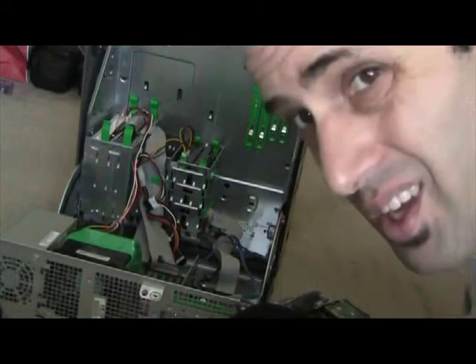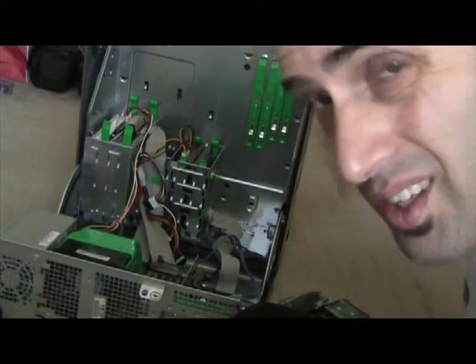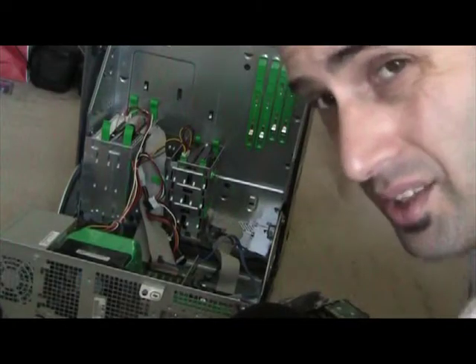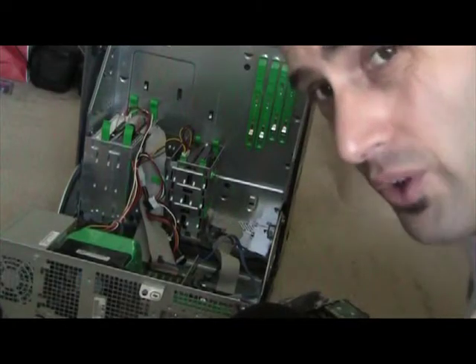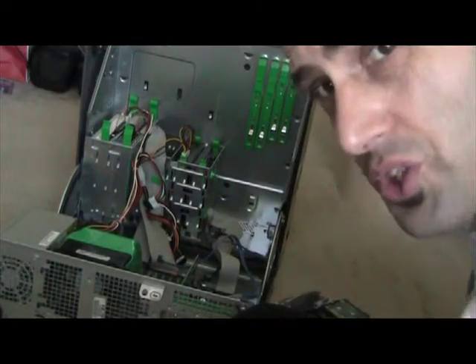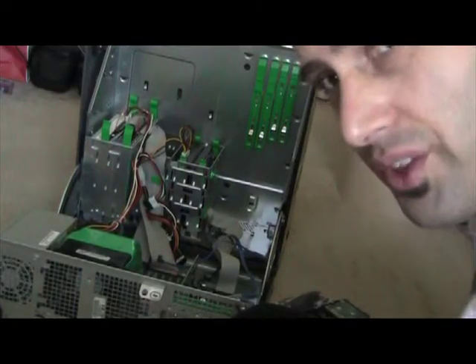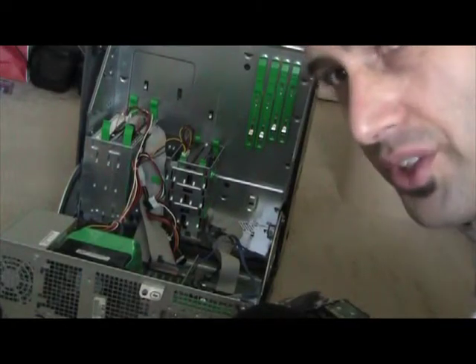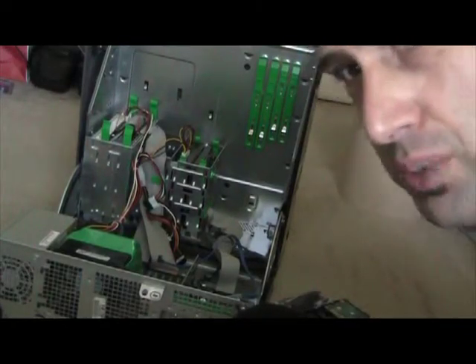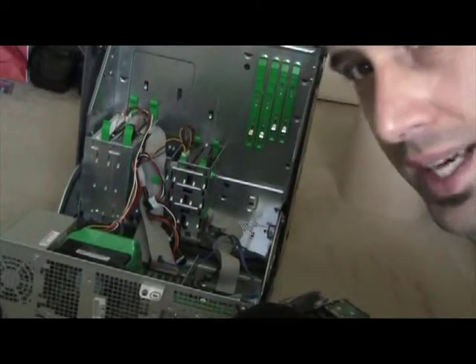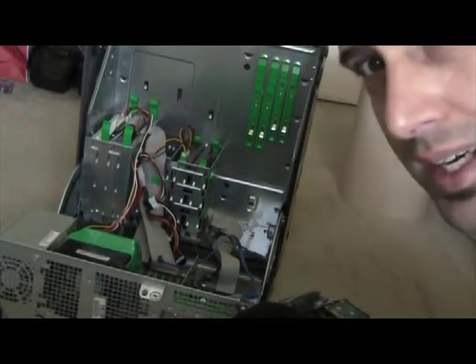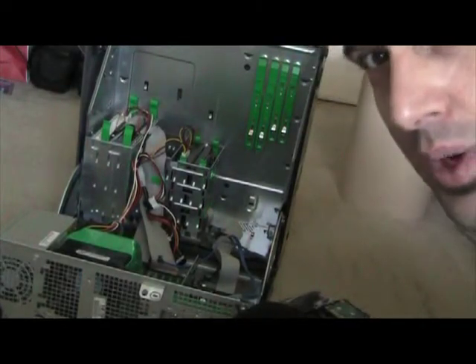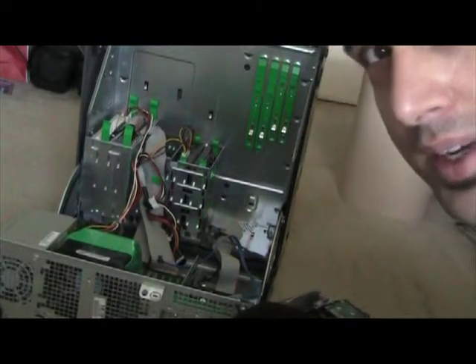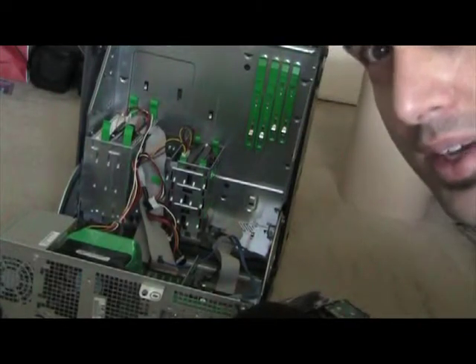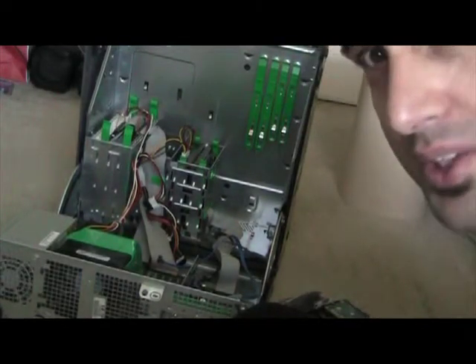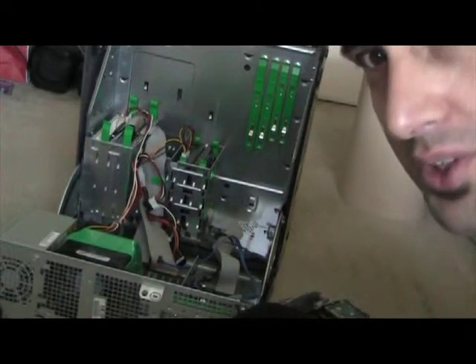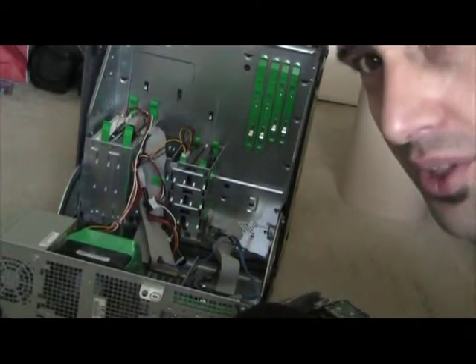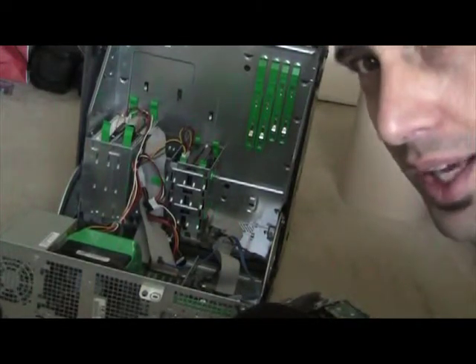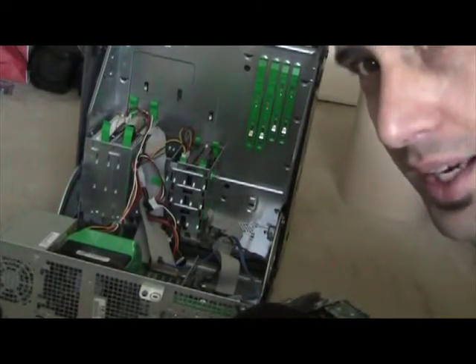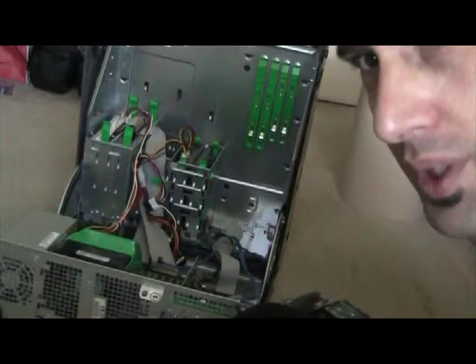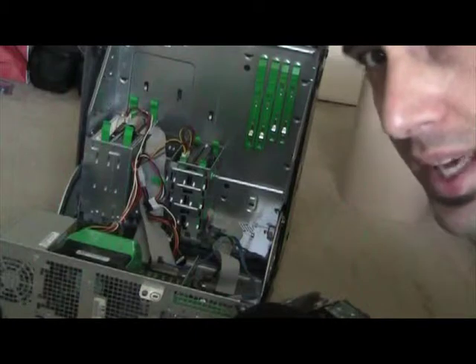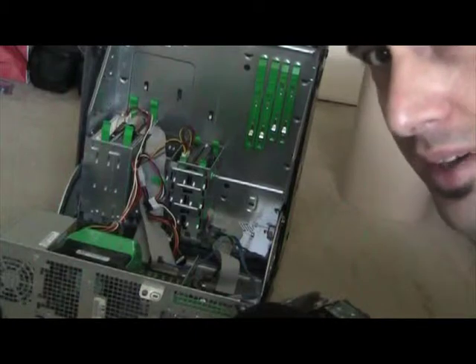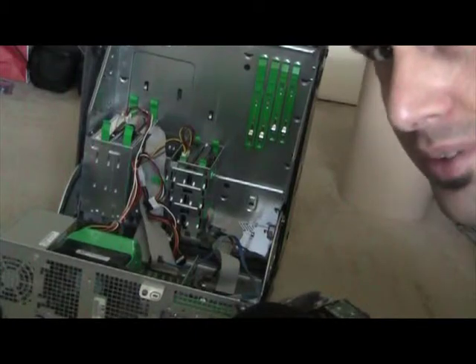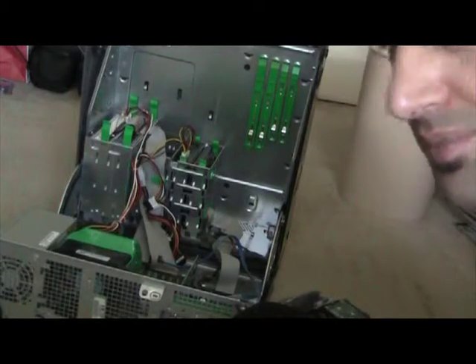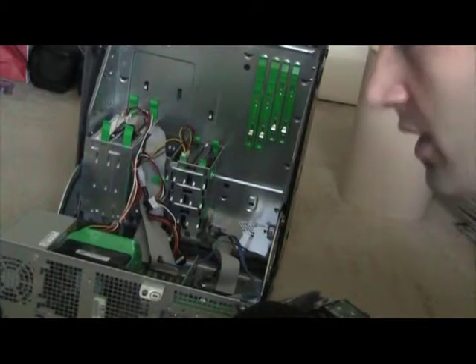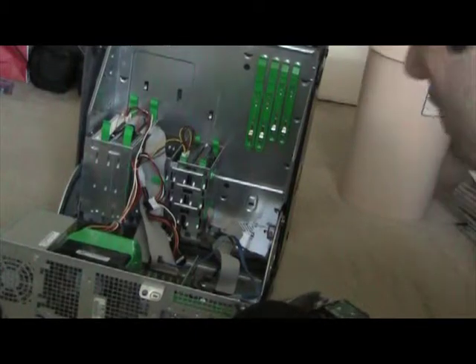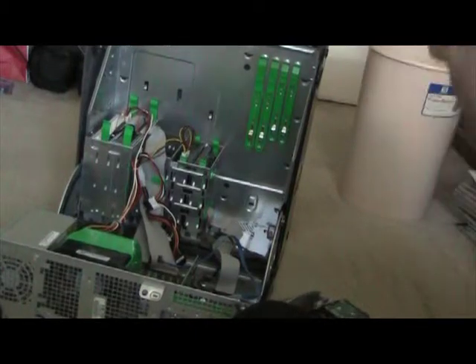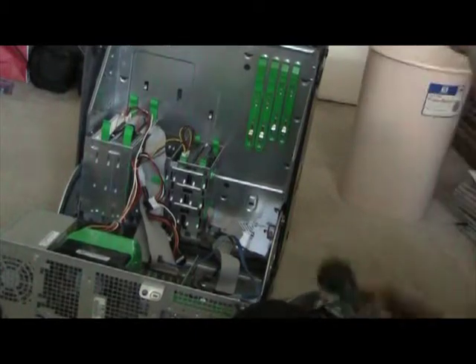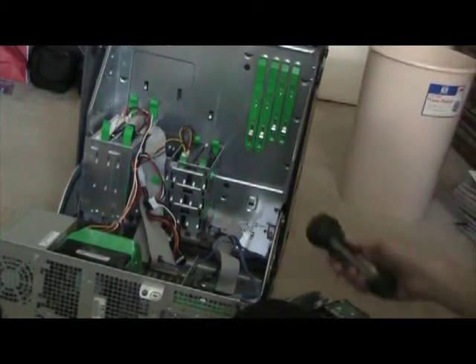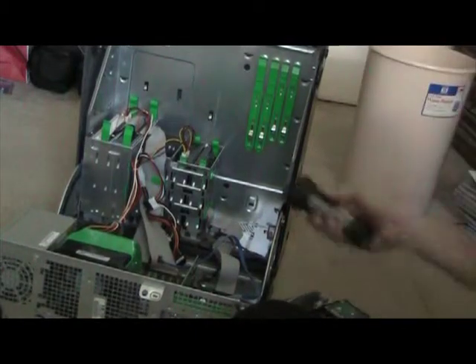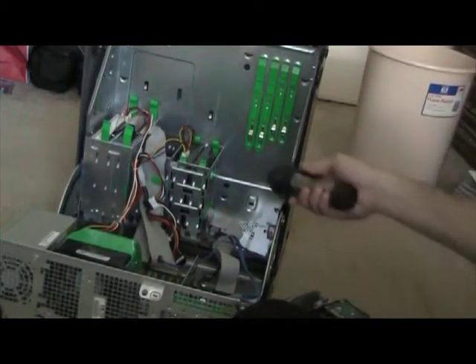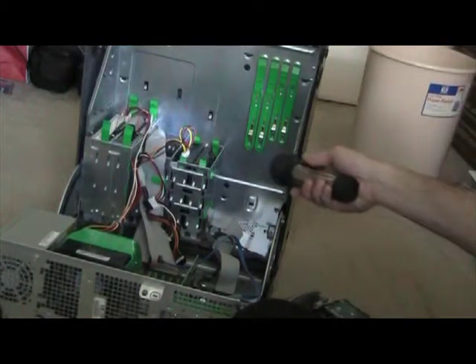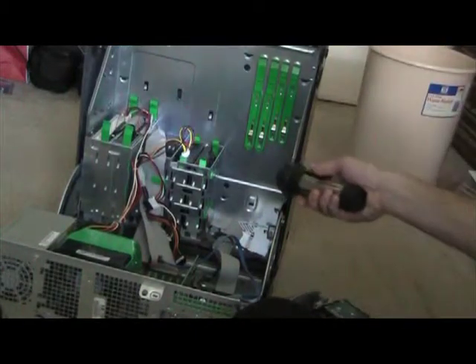It's unfortunate there's a blackout right now — this is all the light I really have. Here's the hard drives.